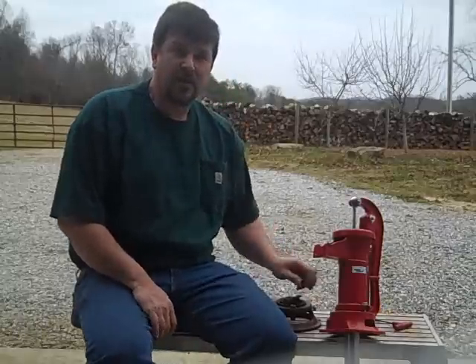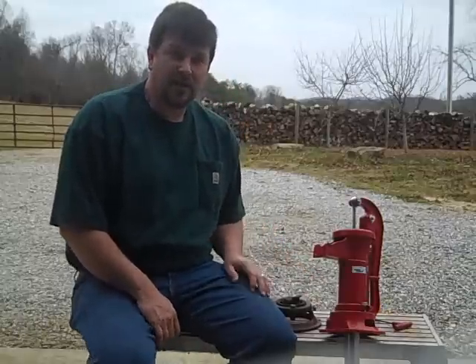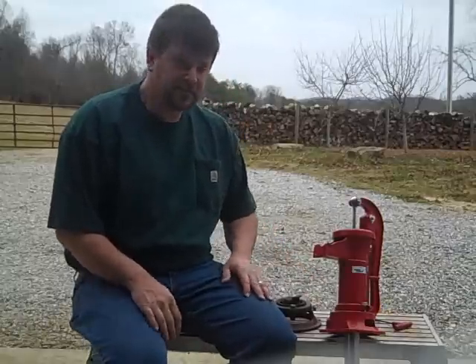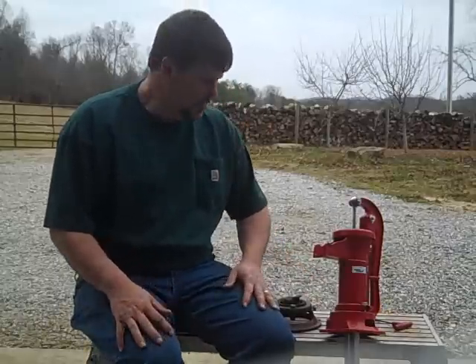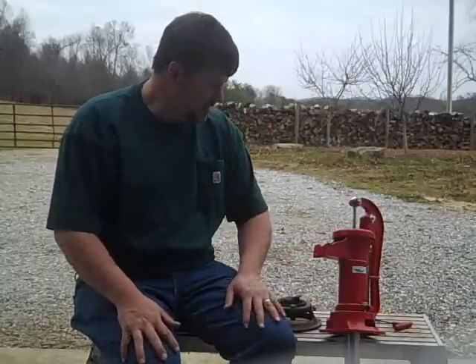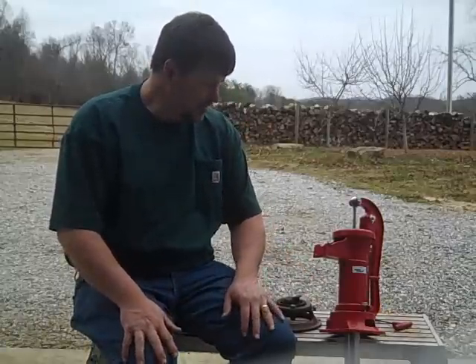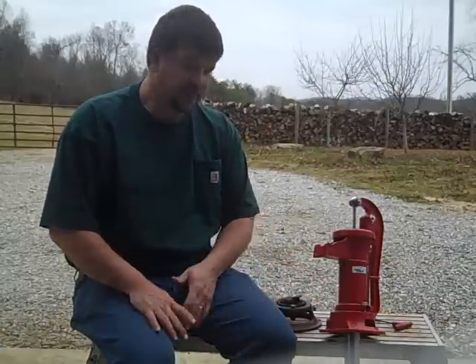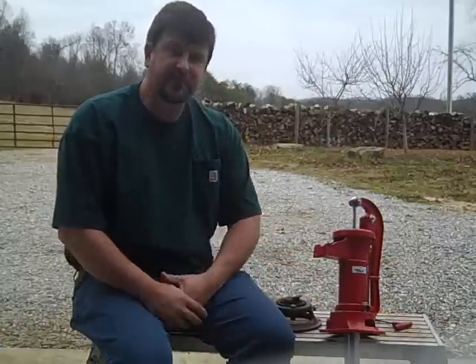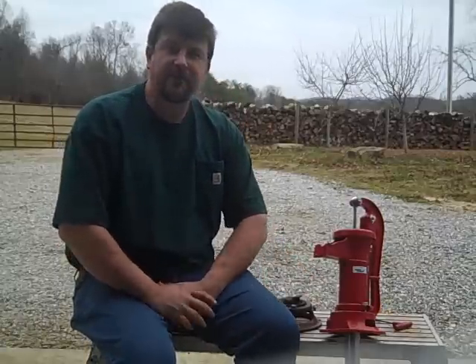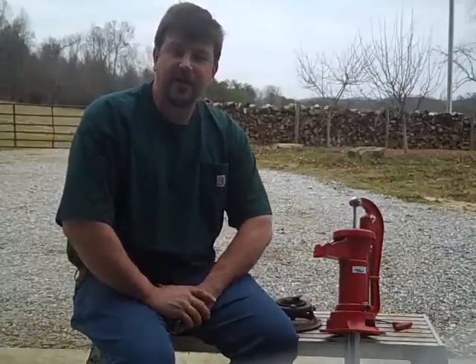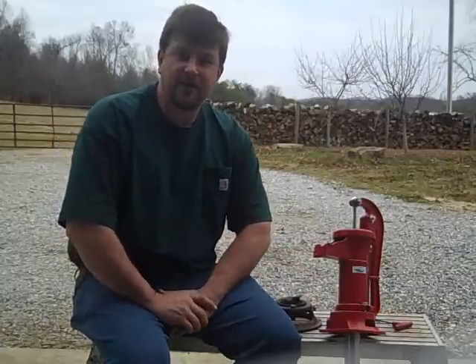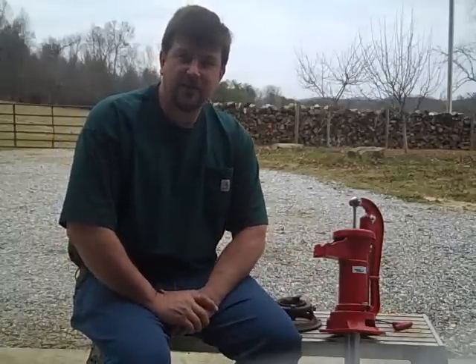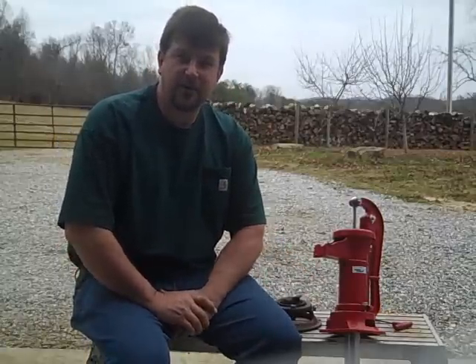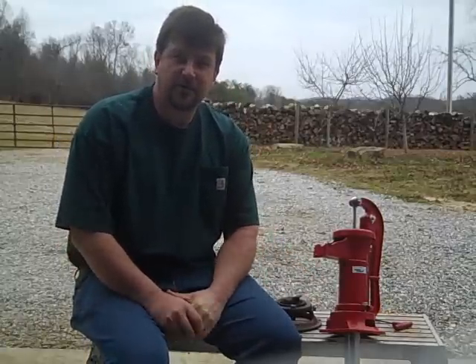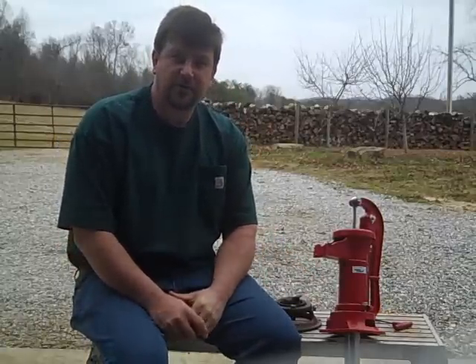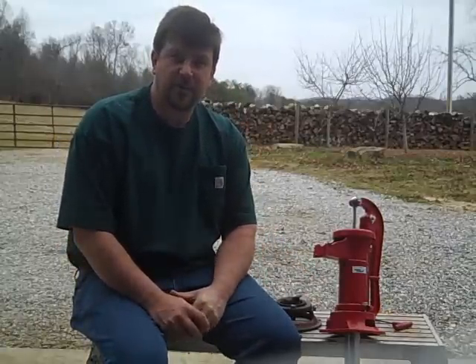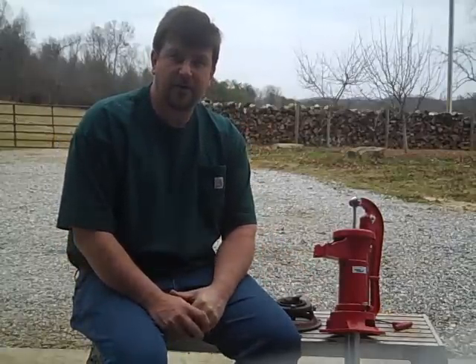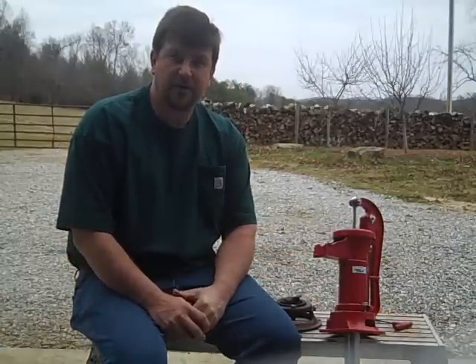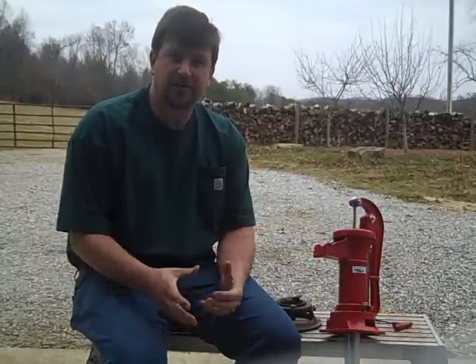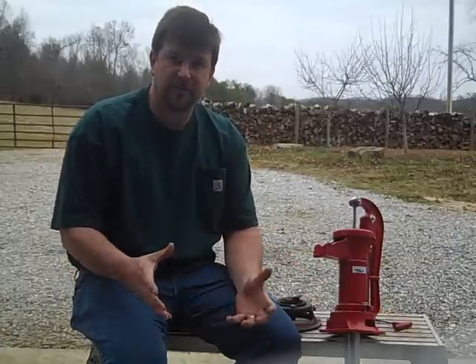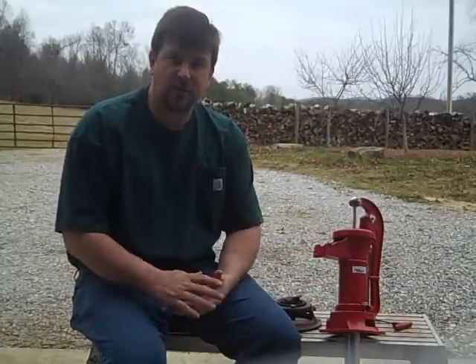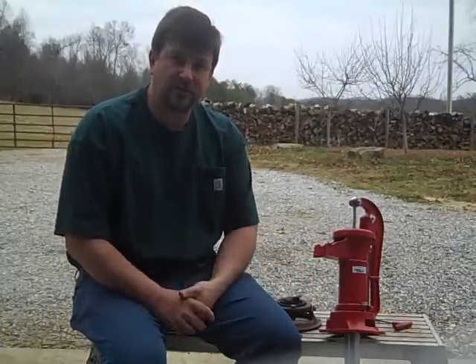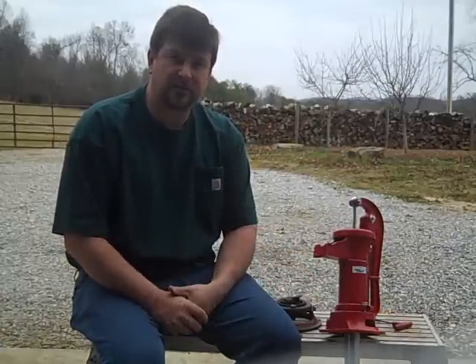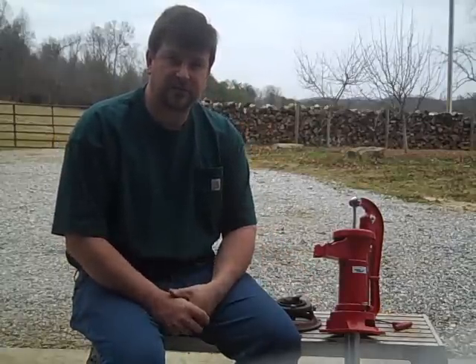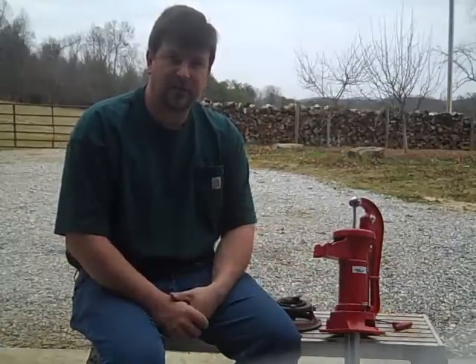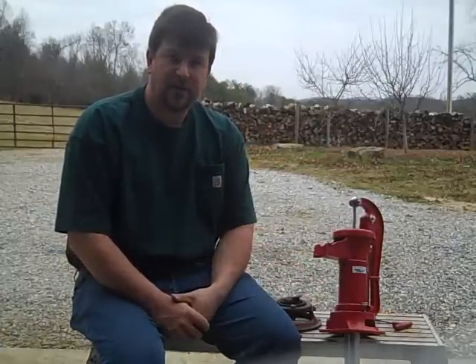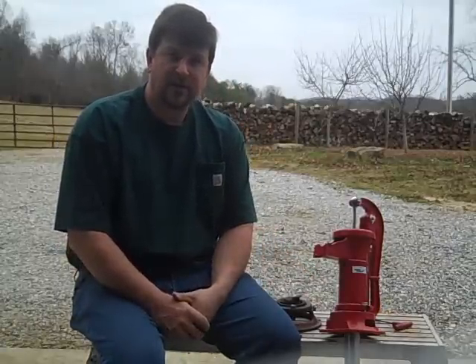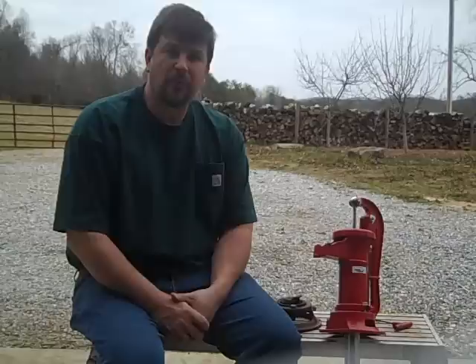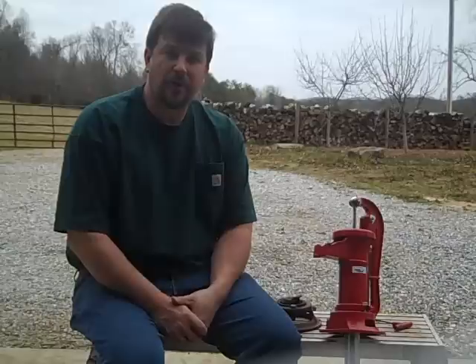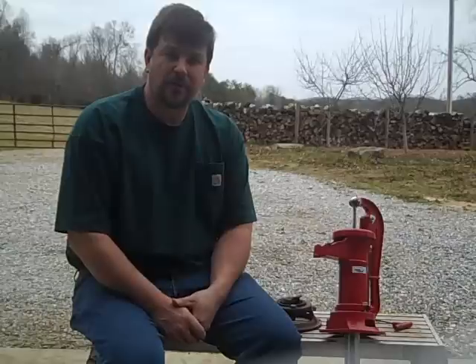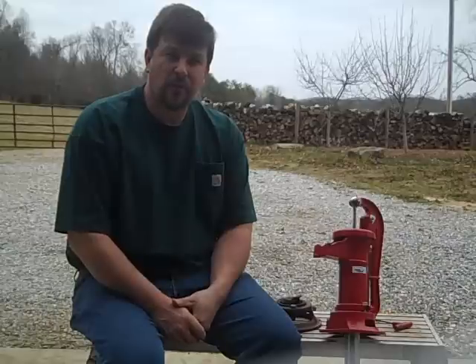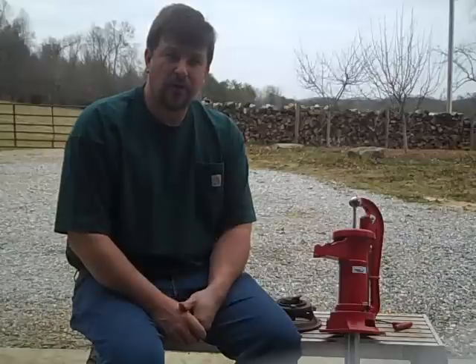Hey YouTube, Engineer 775 here. I wanted to talk to you about simple ways to get water out of your well.